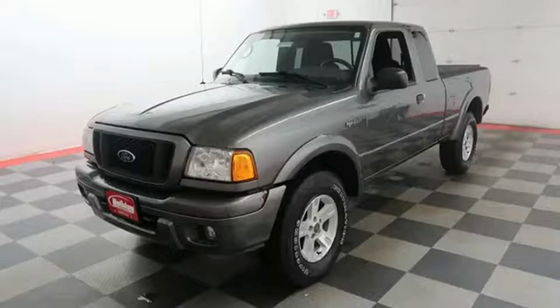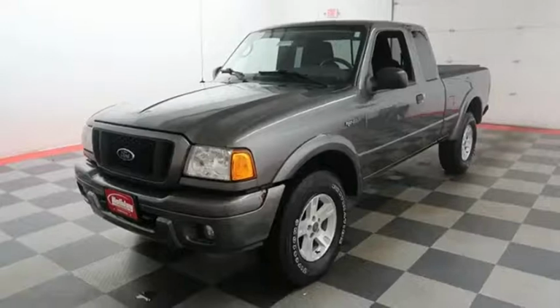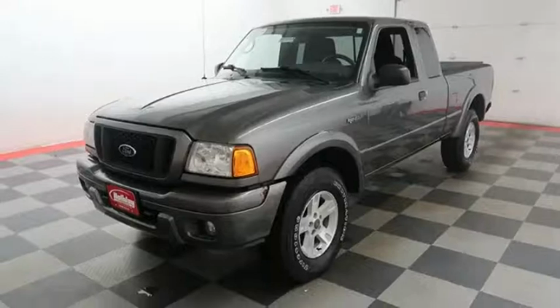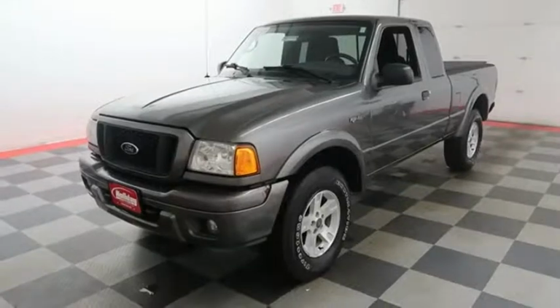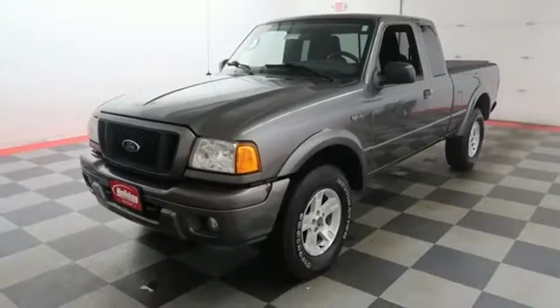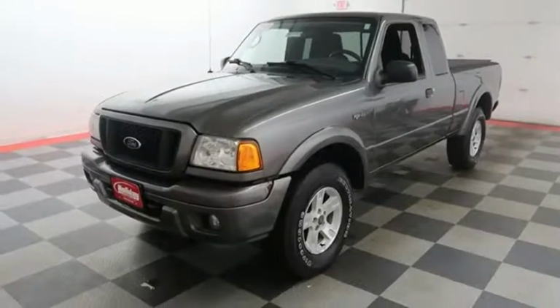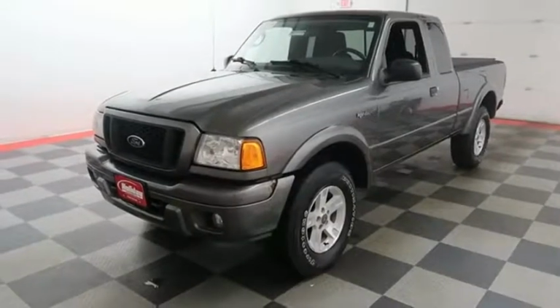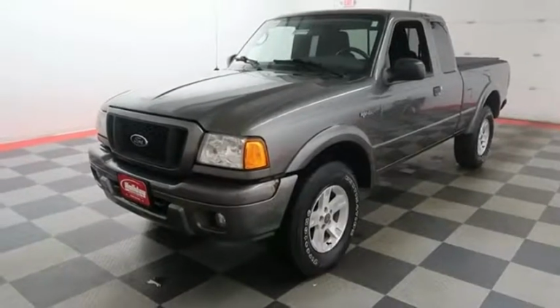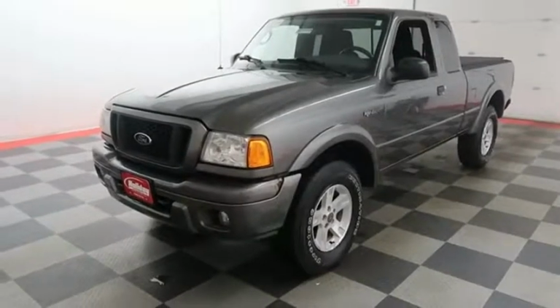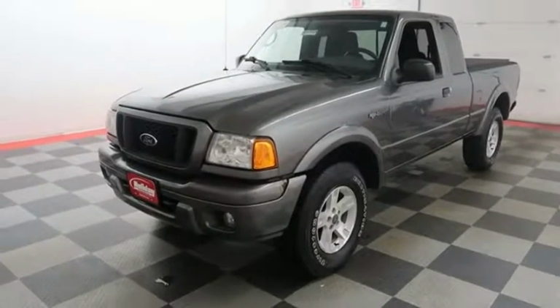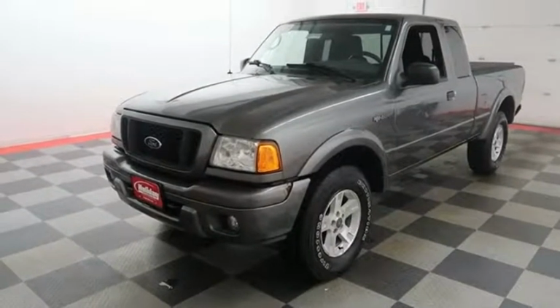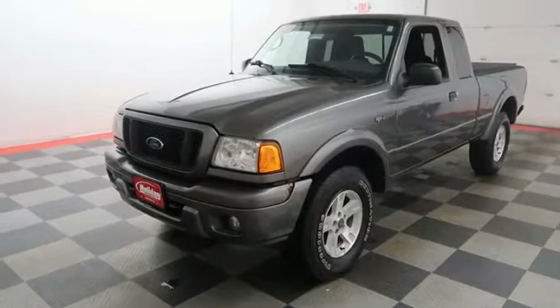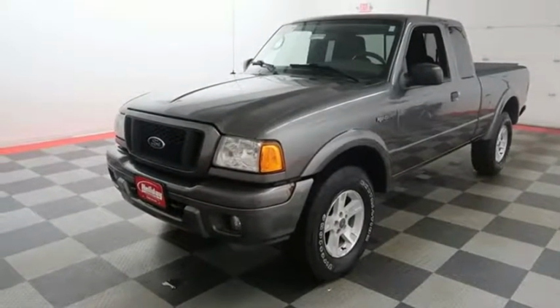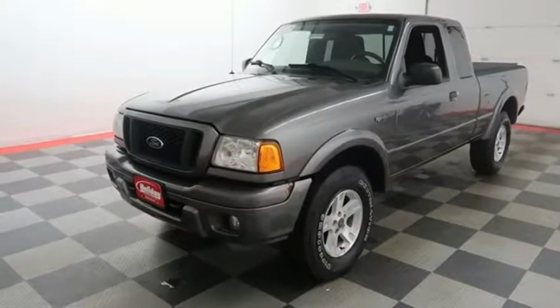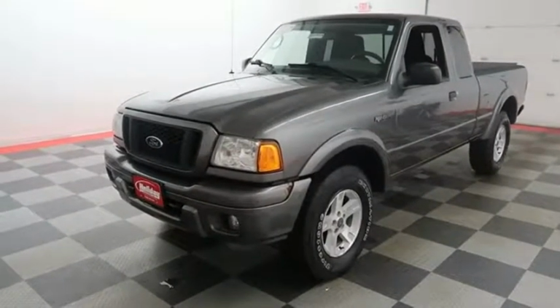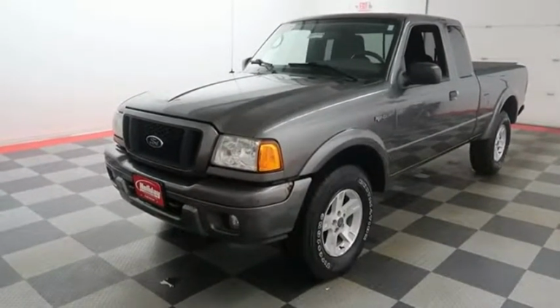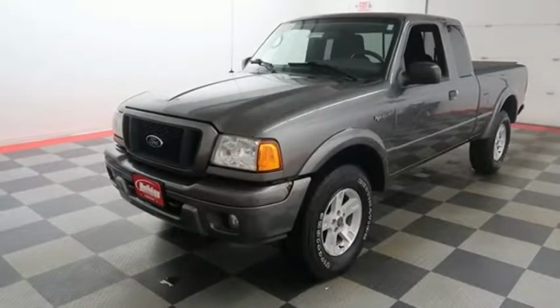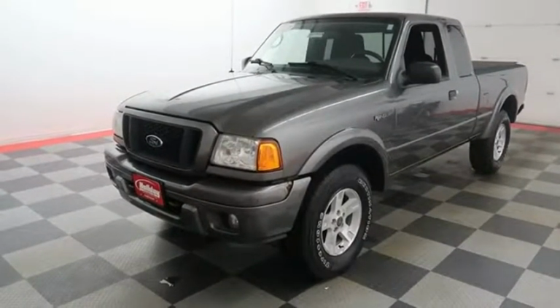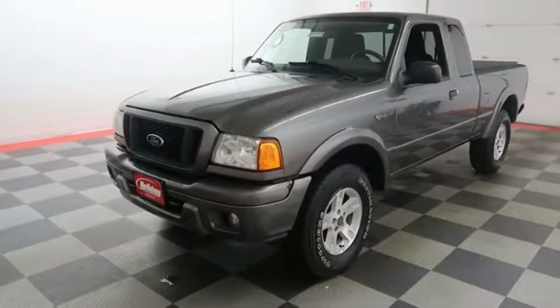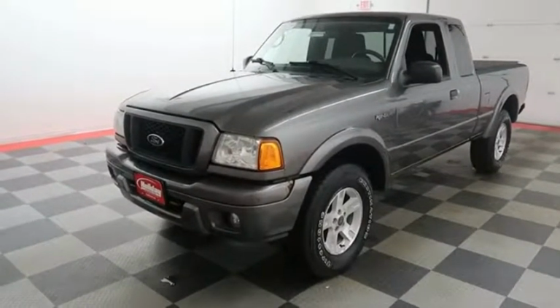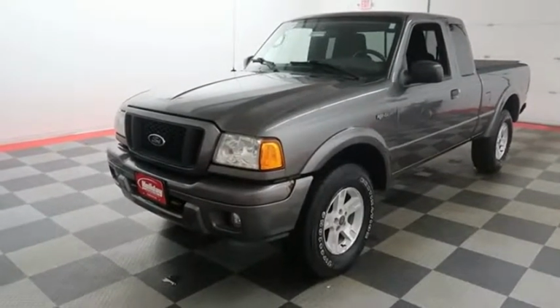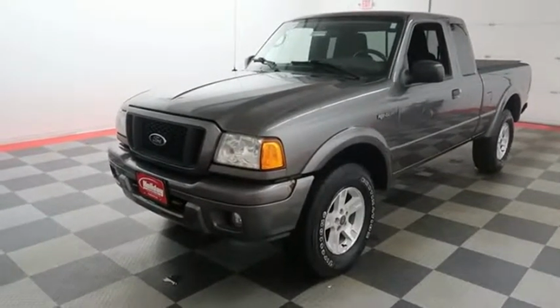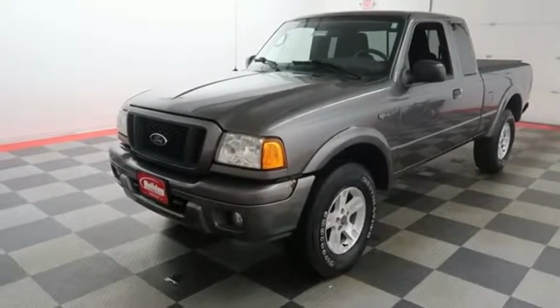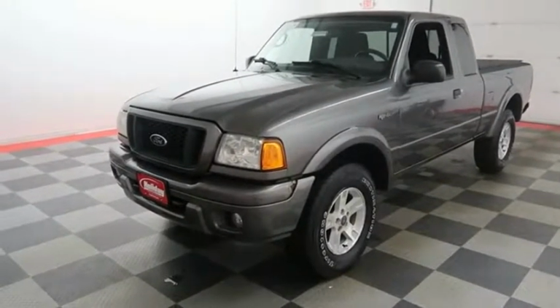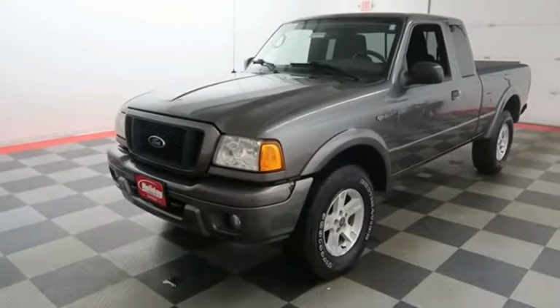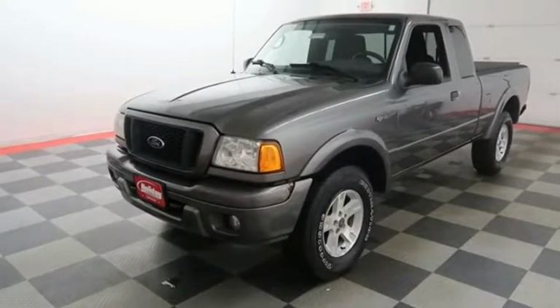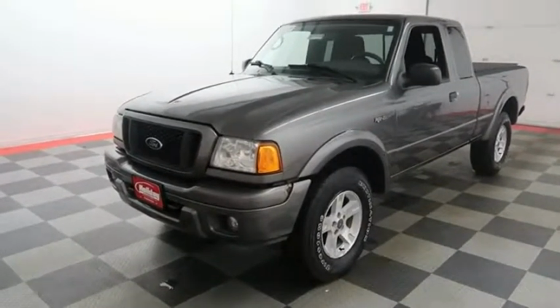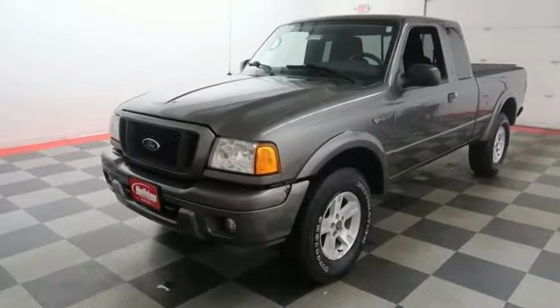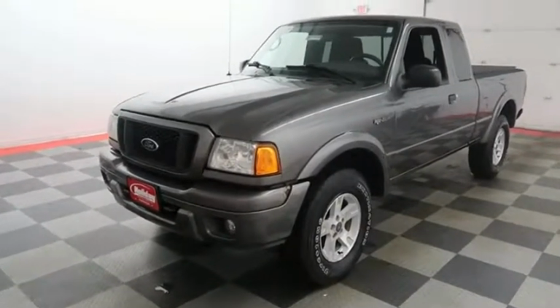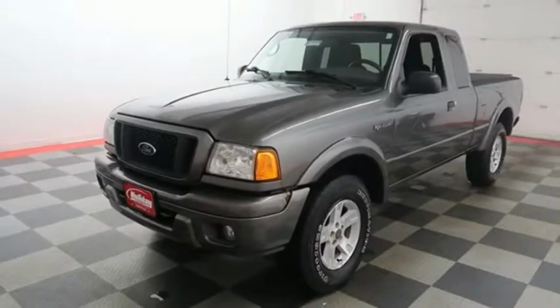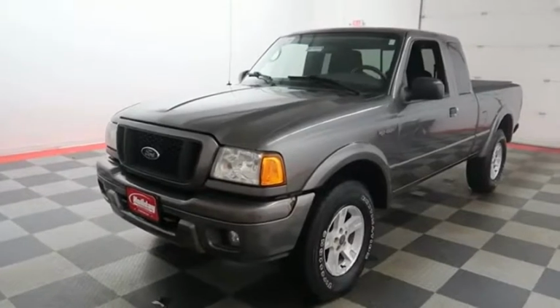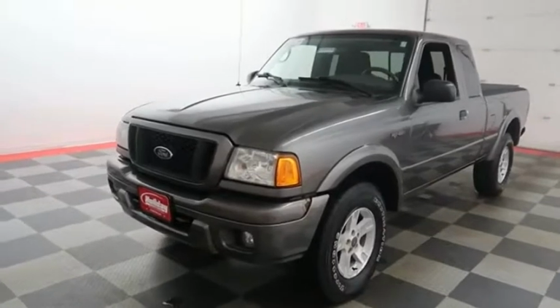Hi, I'm Andy with Holiday Automotive. Today we're gonna be taking a look at a Ford Ranger.